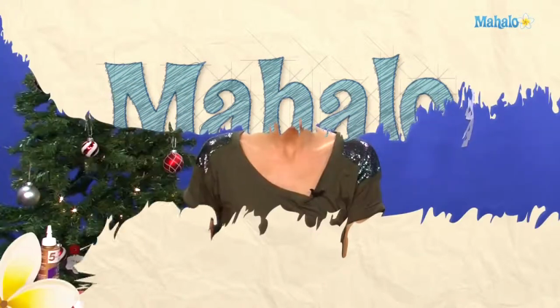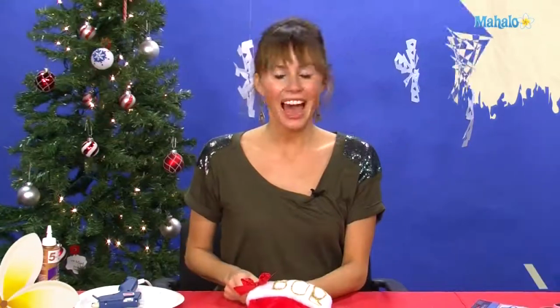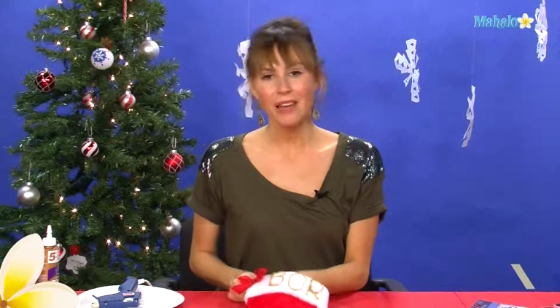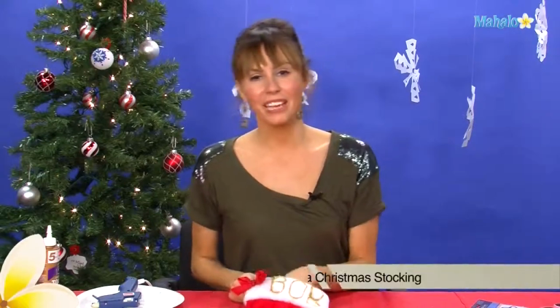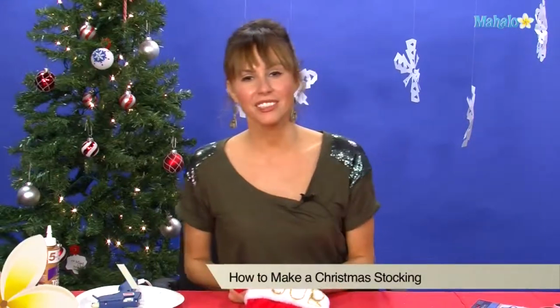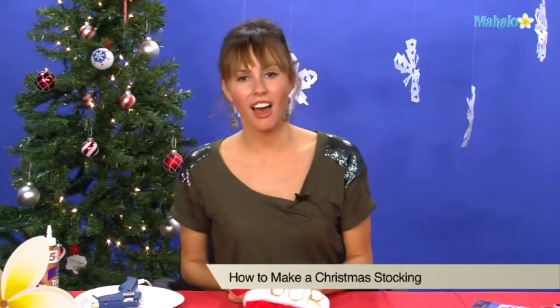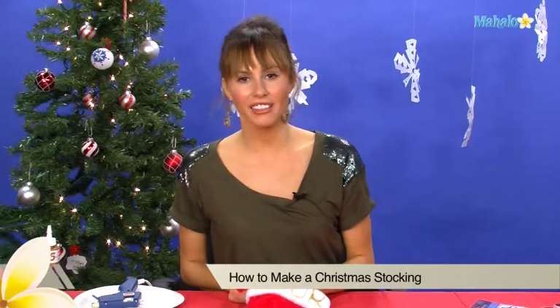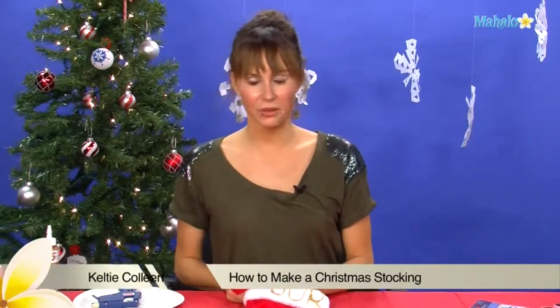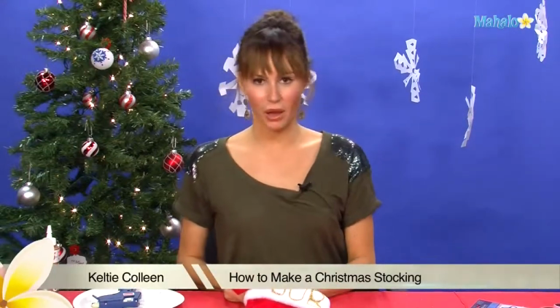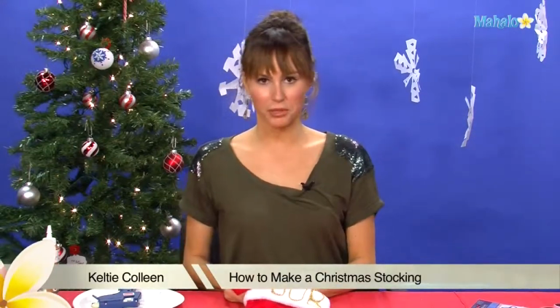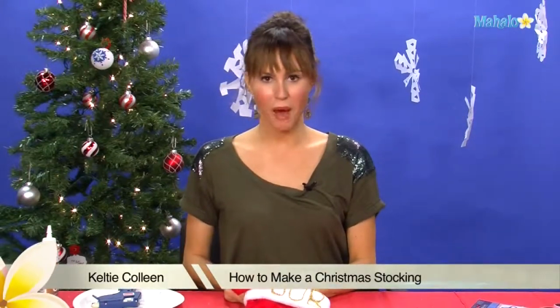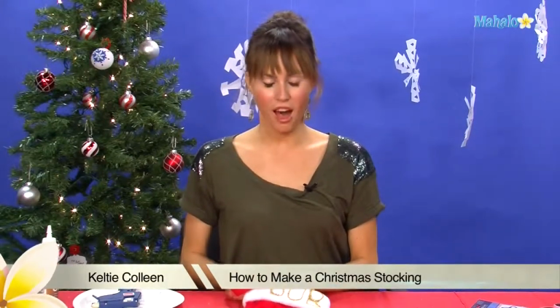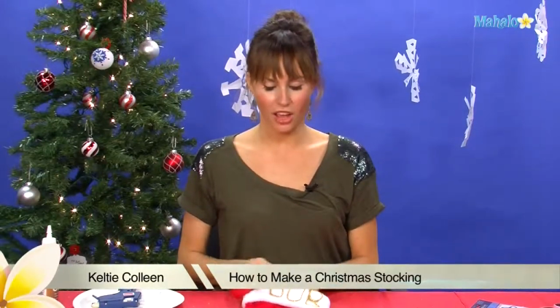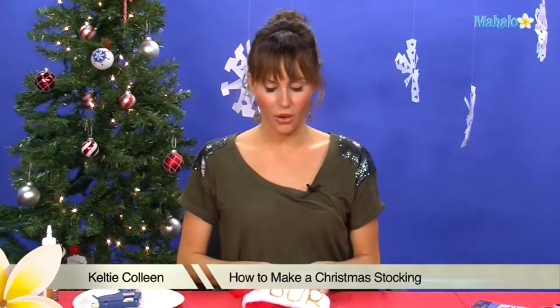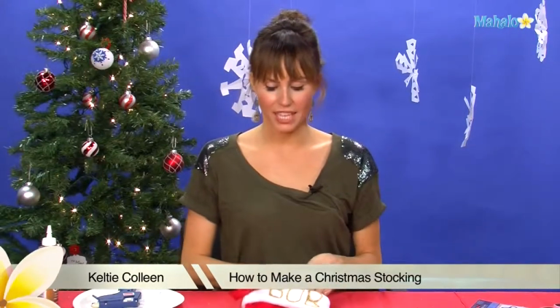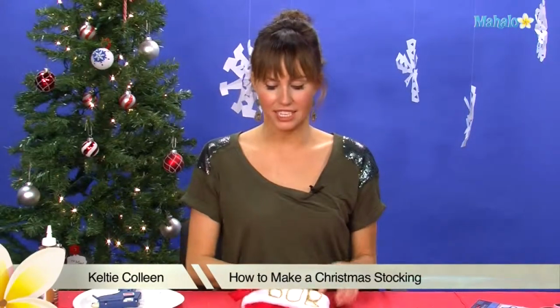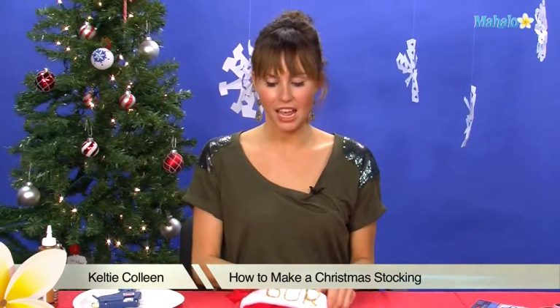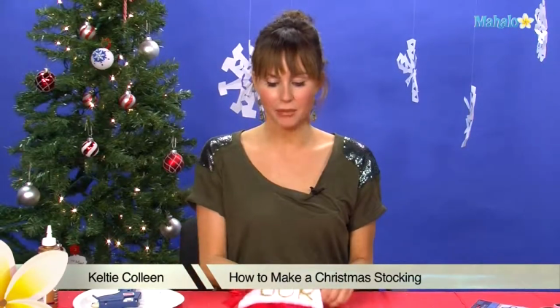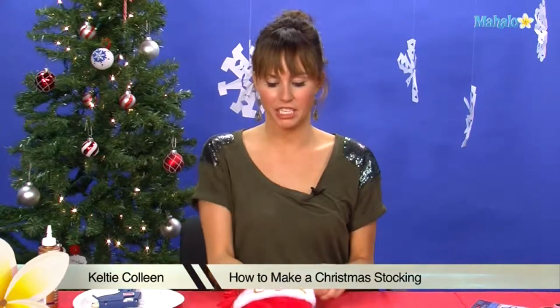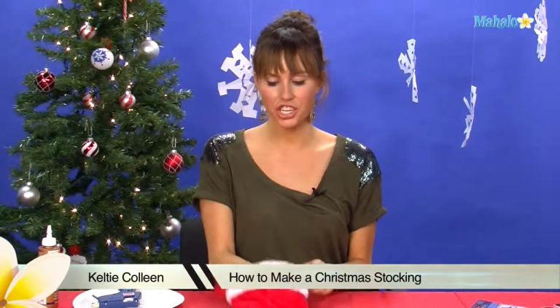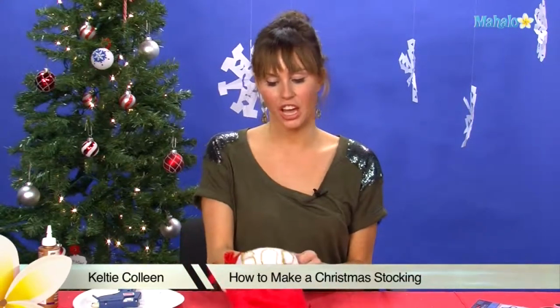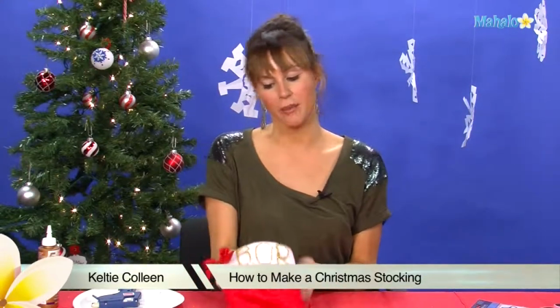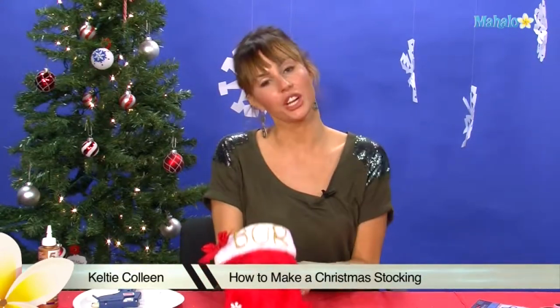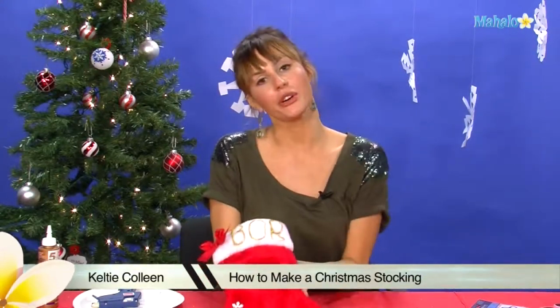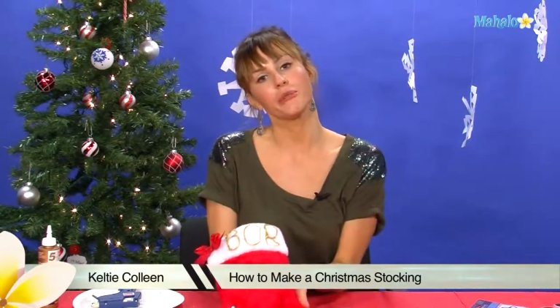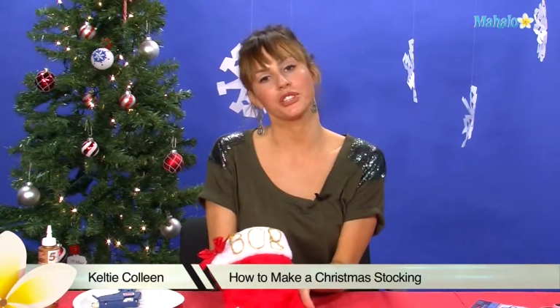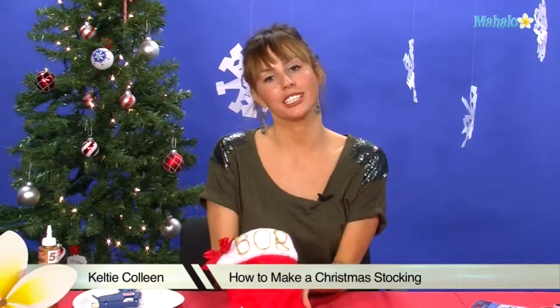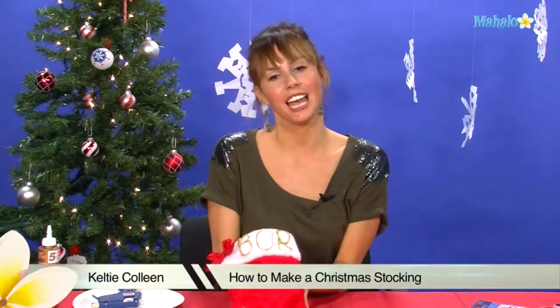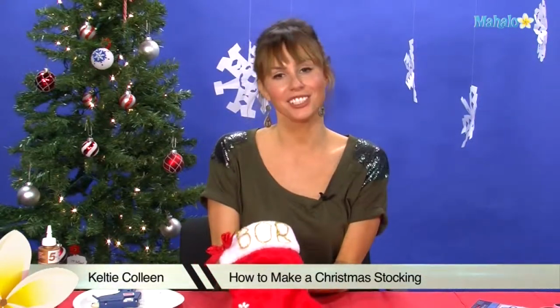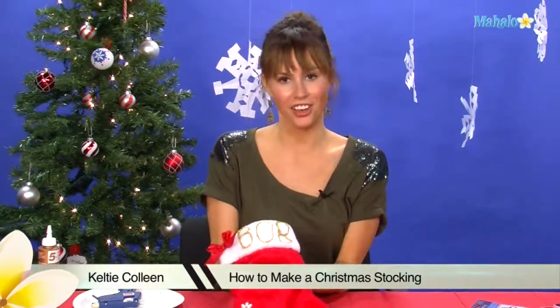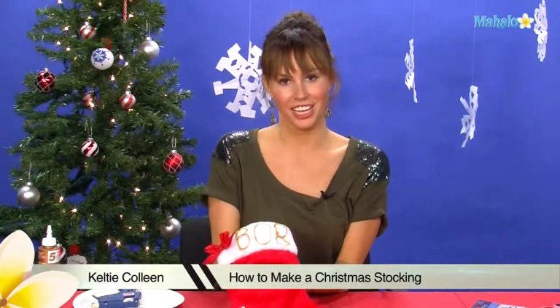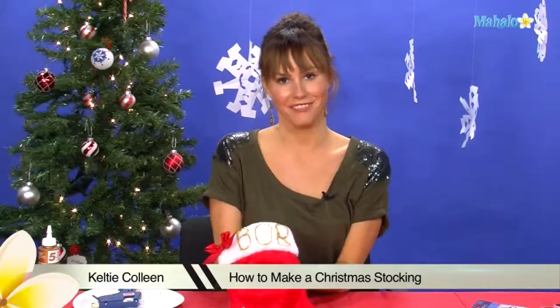Hi, I'm Kelty Colleen. Welcome to Mahalo and today I'm going to teach you how to make your own personalized stocking.